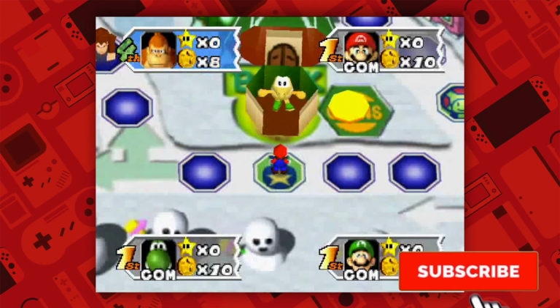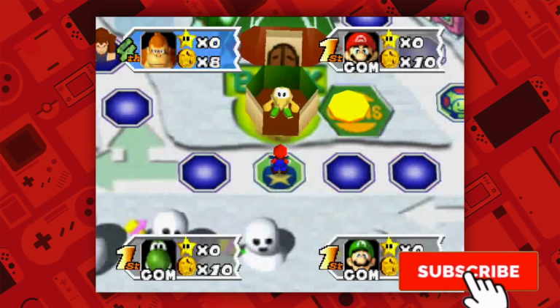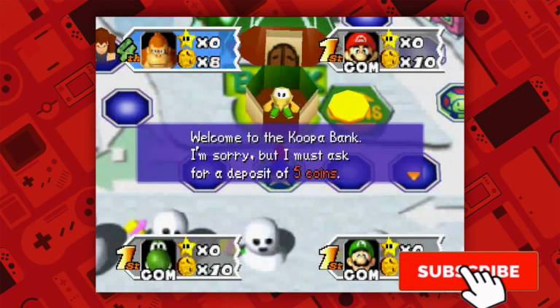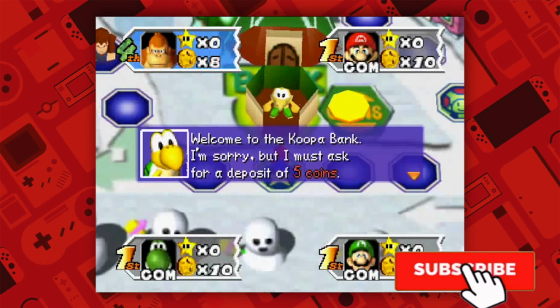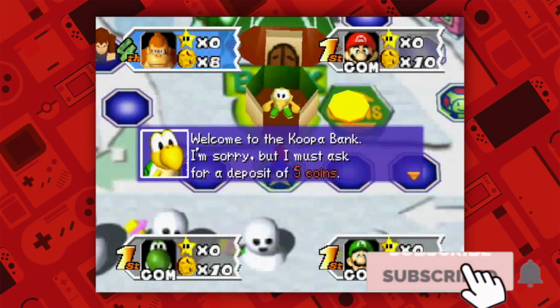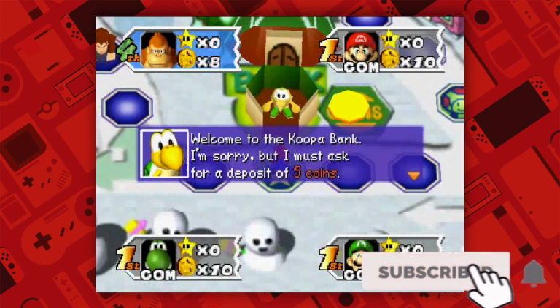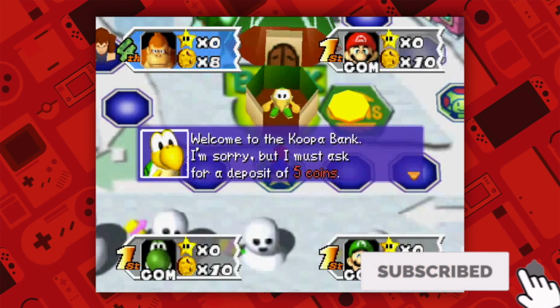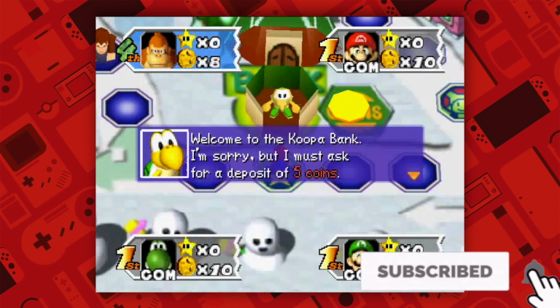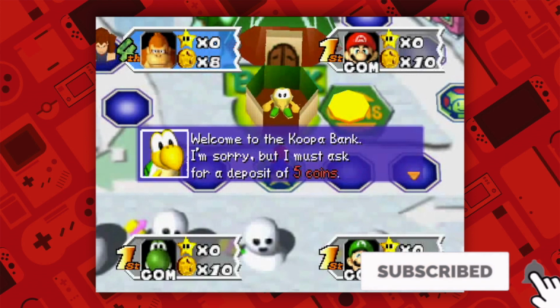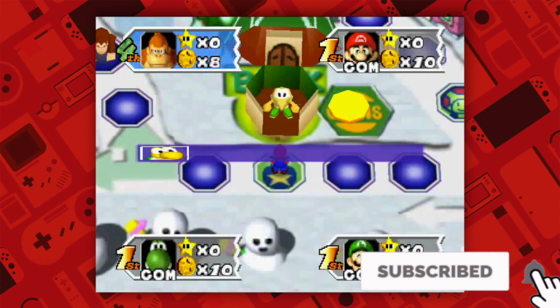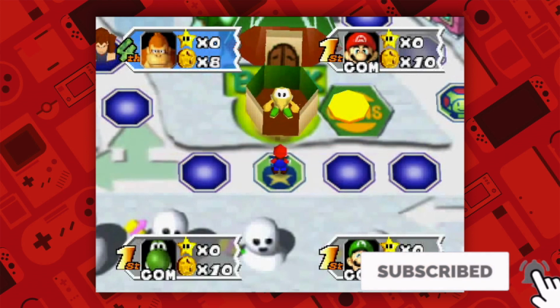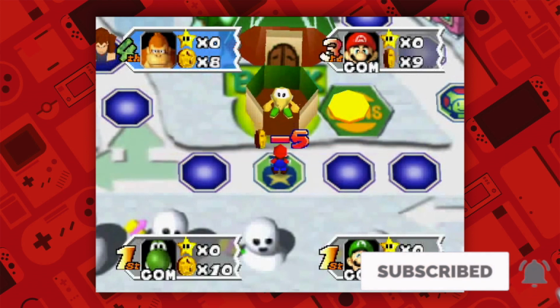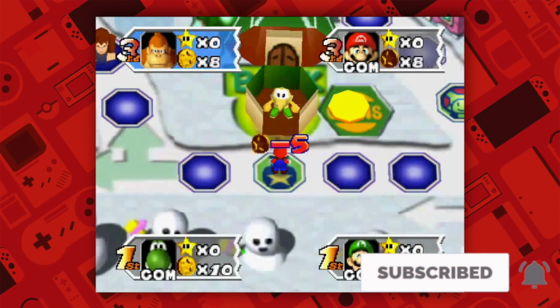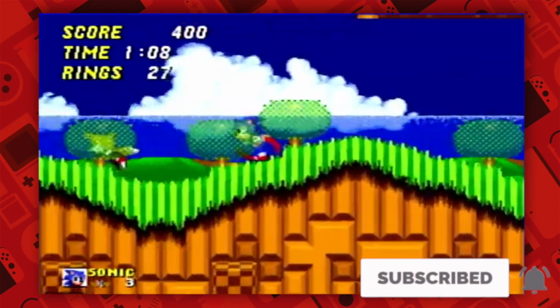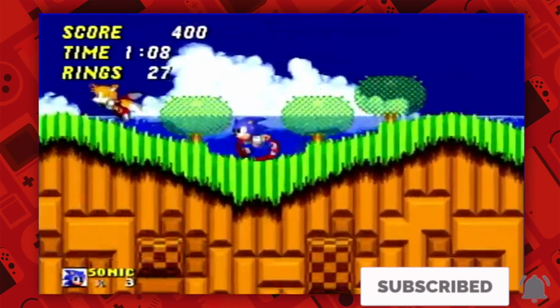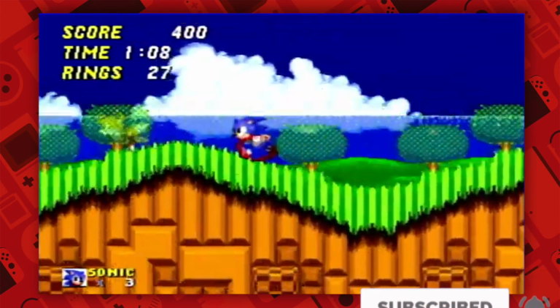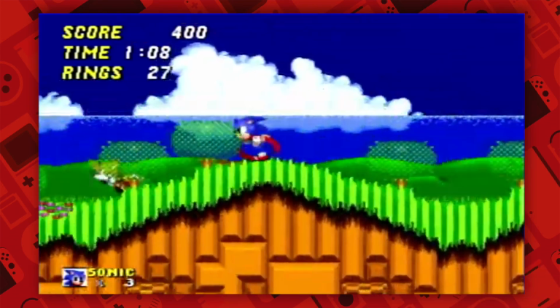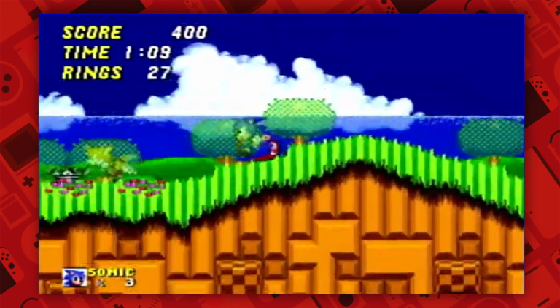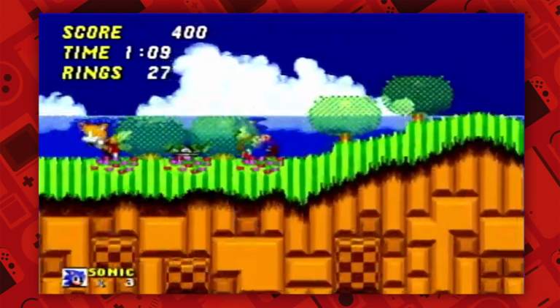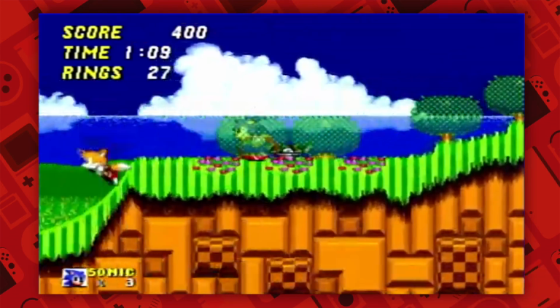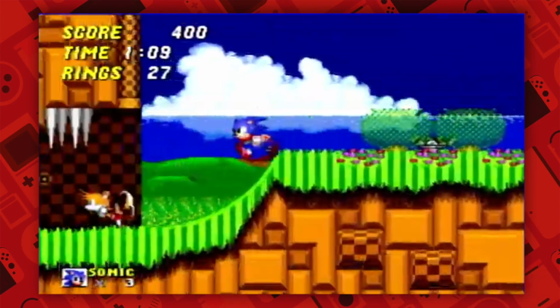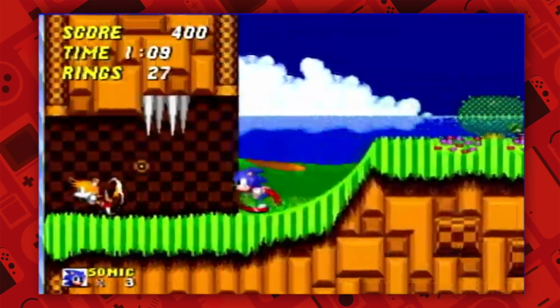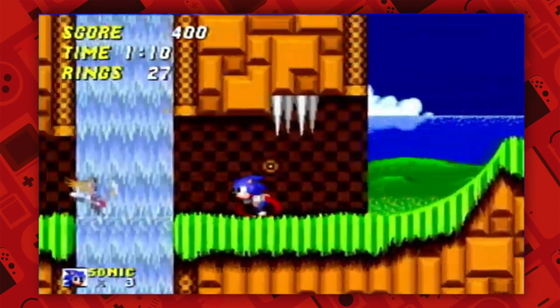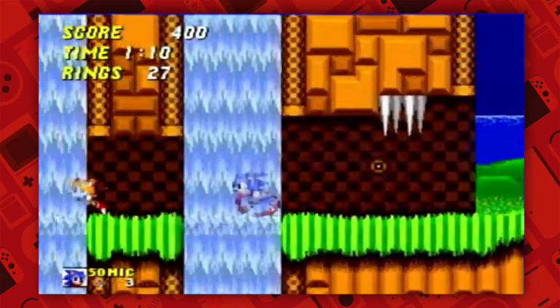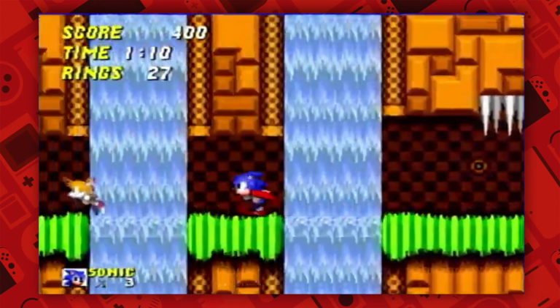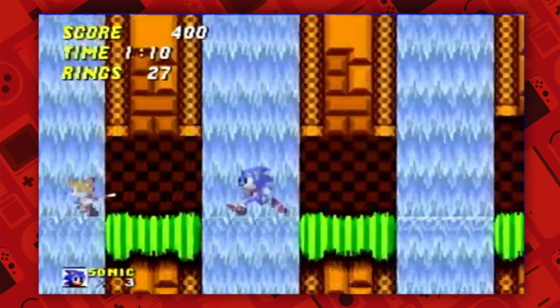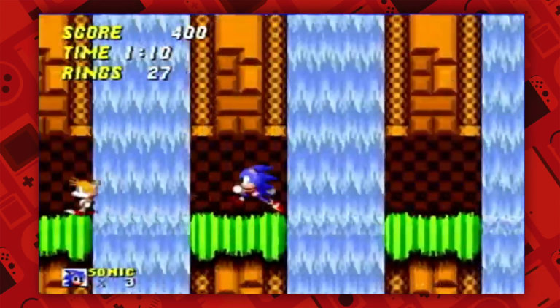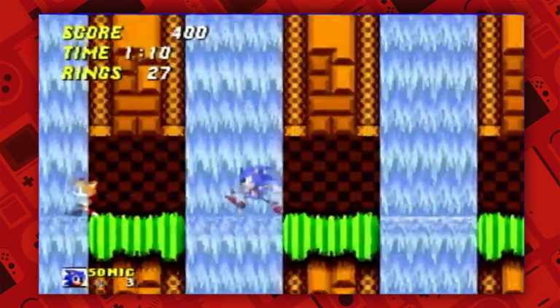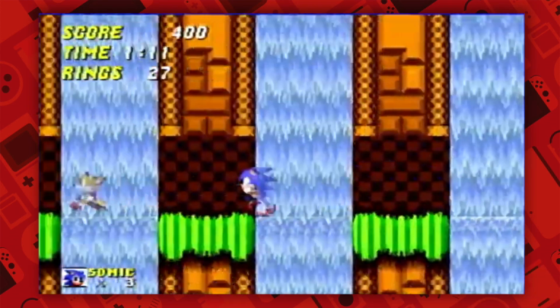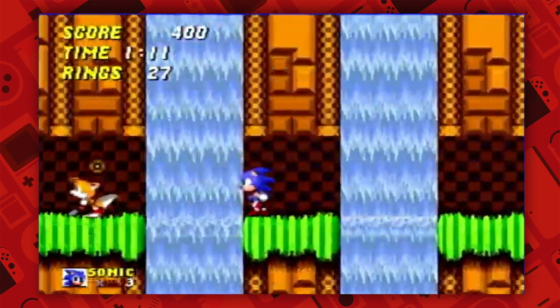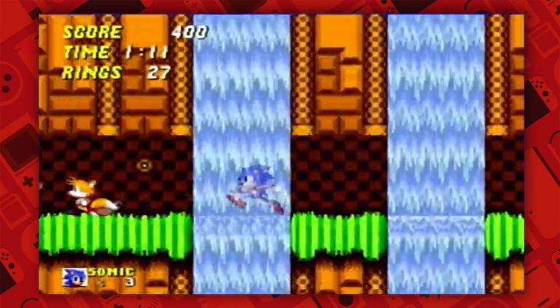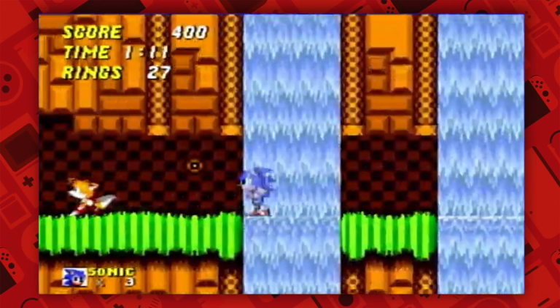Before we get started, don't forget to hit the subscribe button to see future content from the channel, and let's get started!